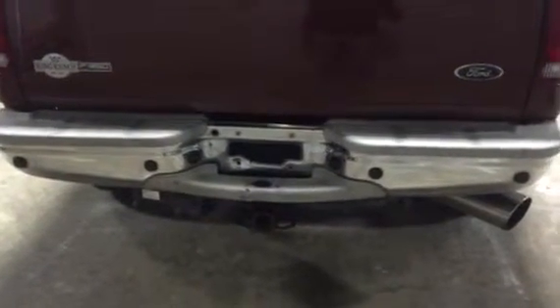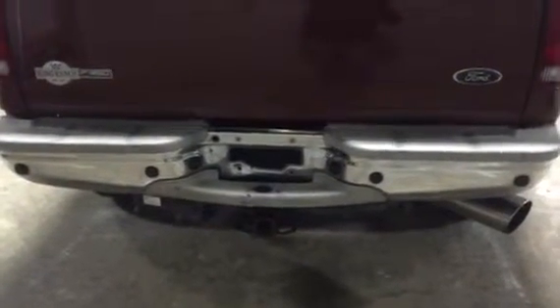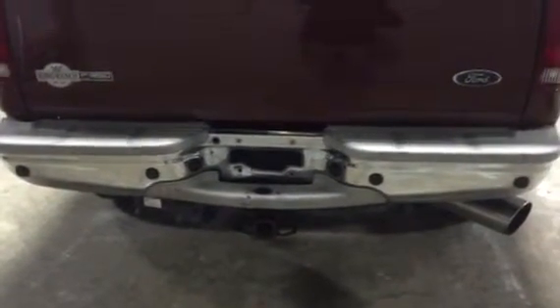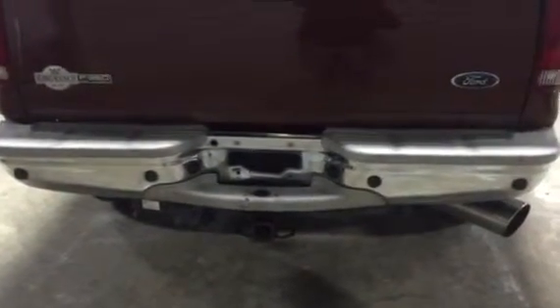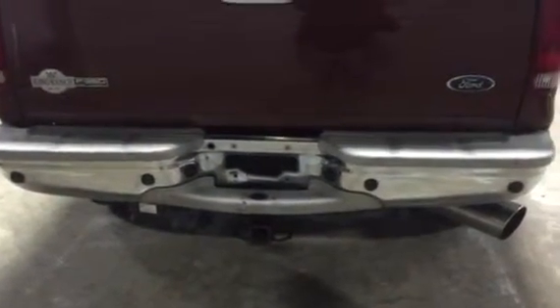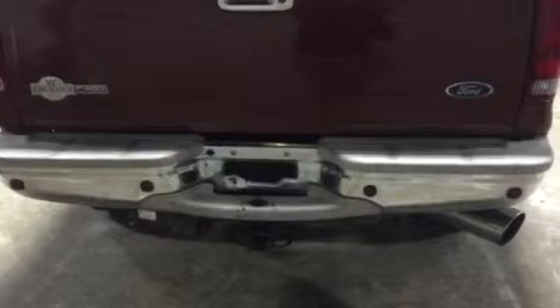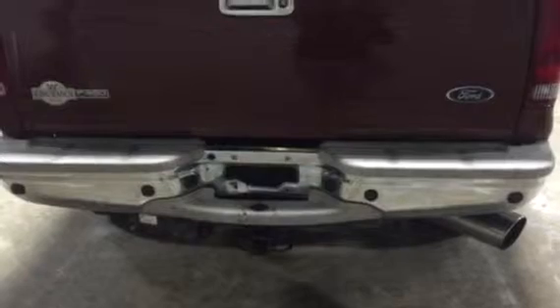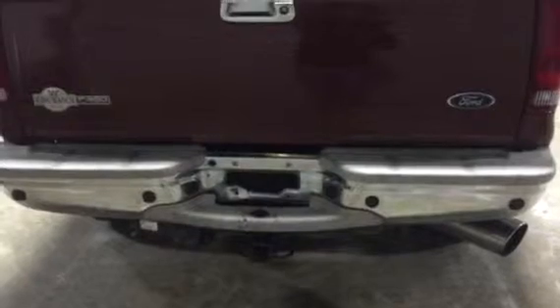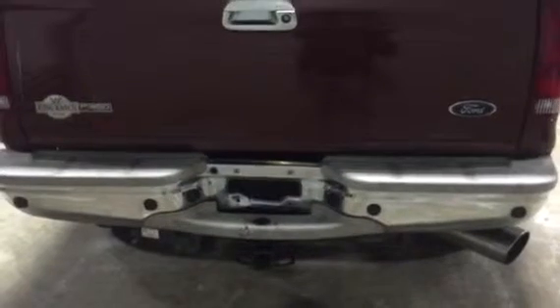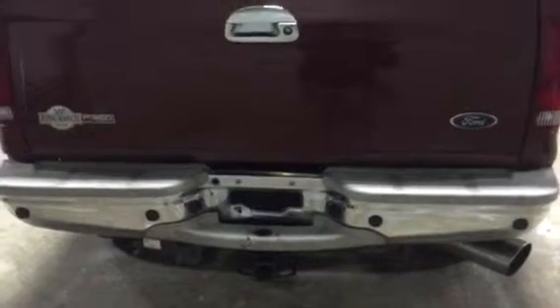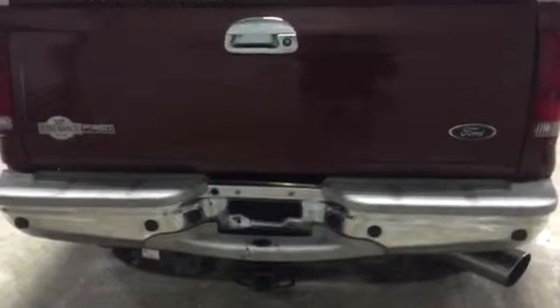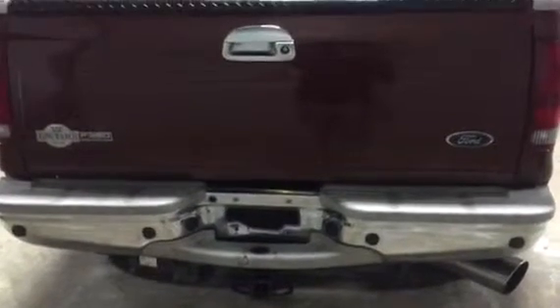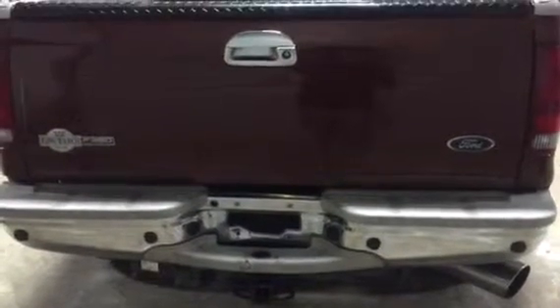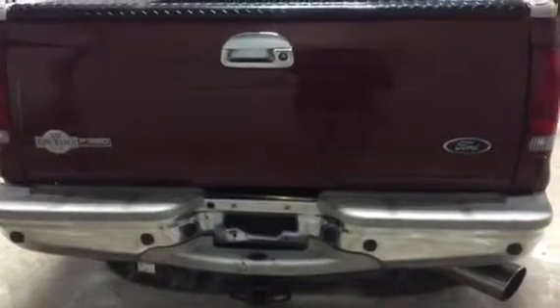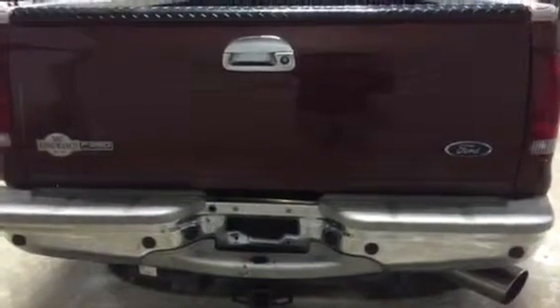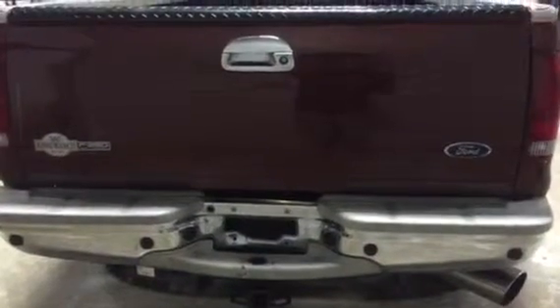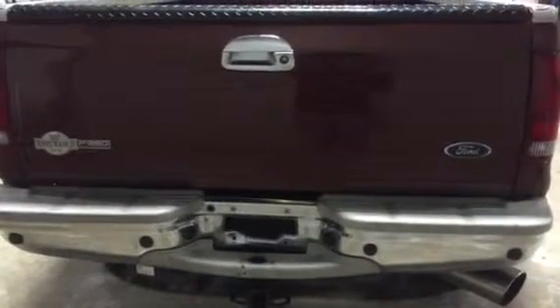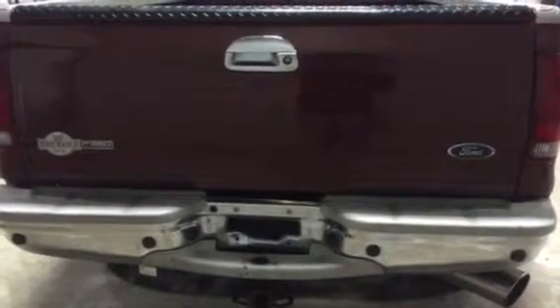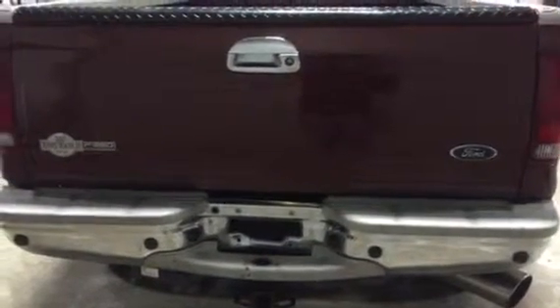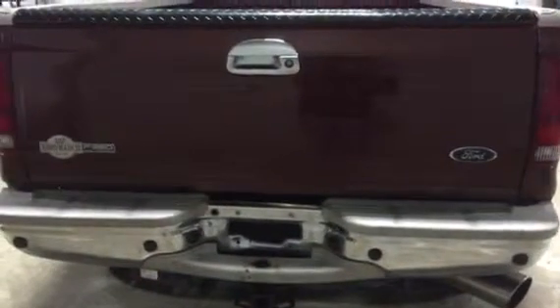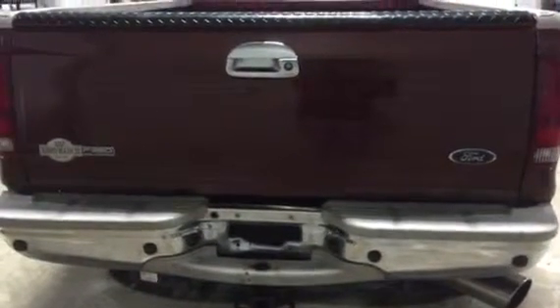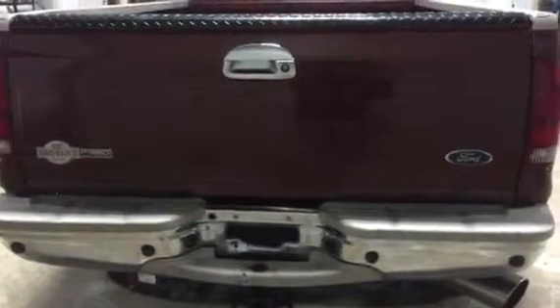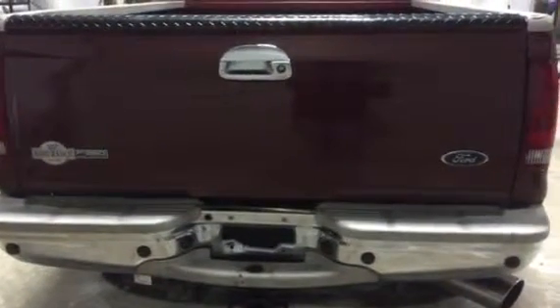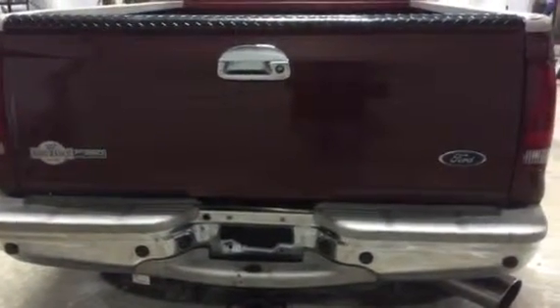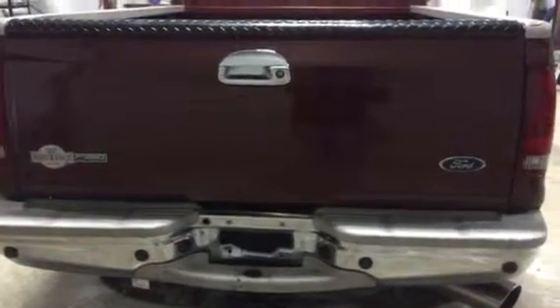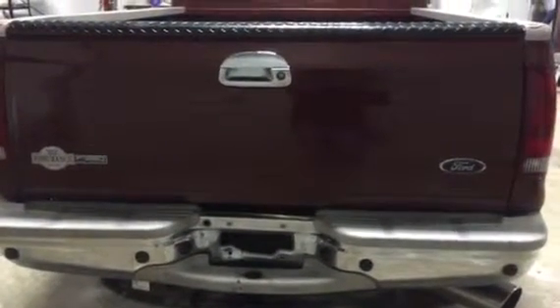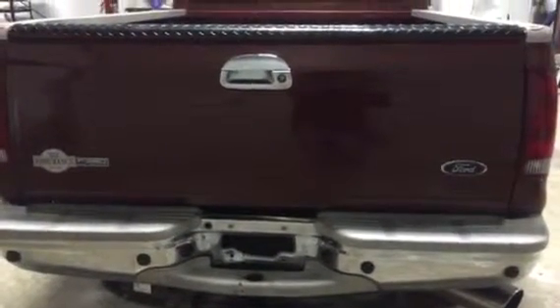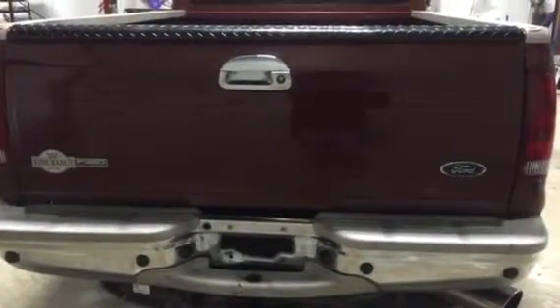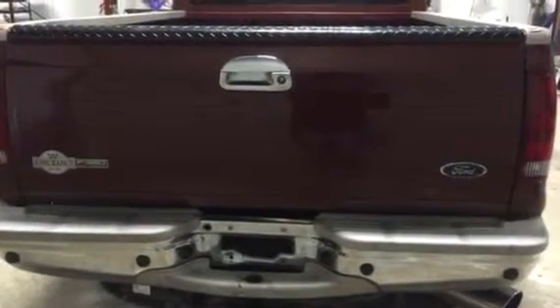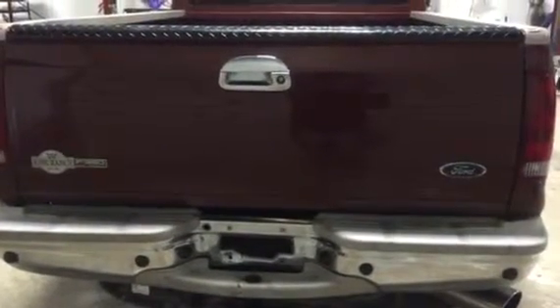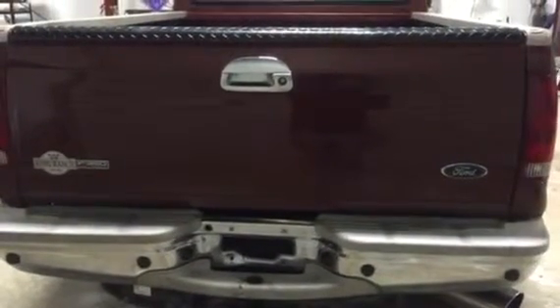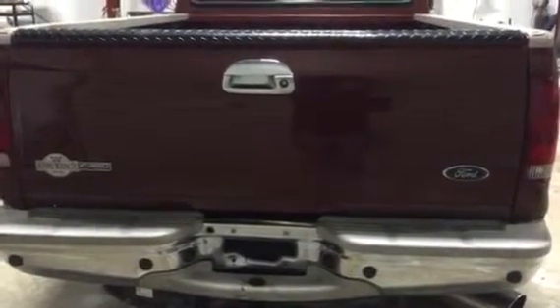All in all, you're going to find this 2006 Ford F-350 King Ranch long wheelbase crew cab four-wheel drive truck to be a great option.